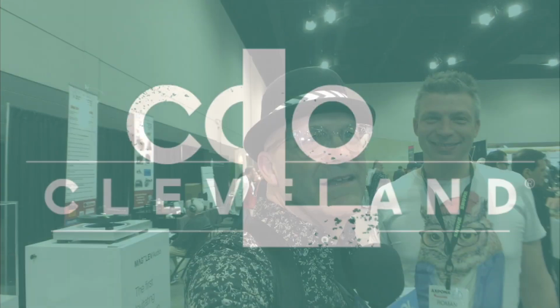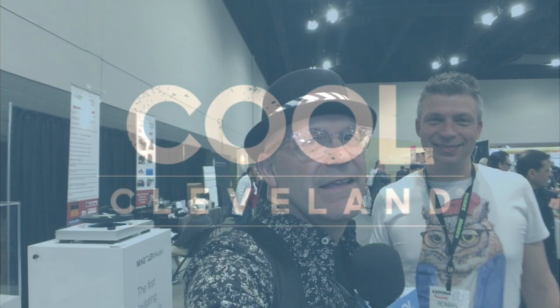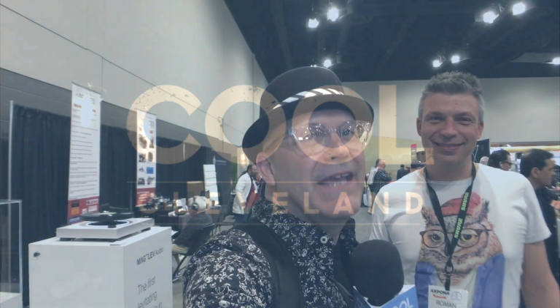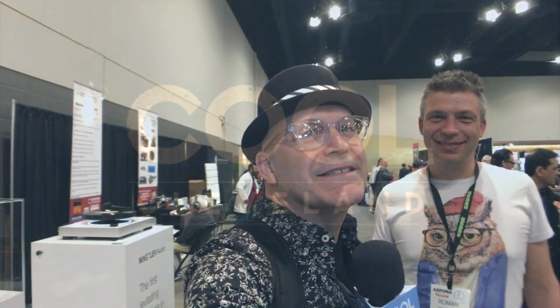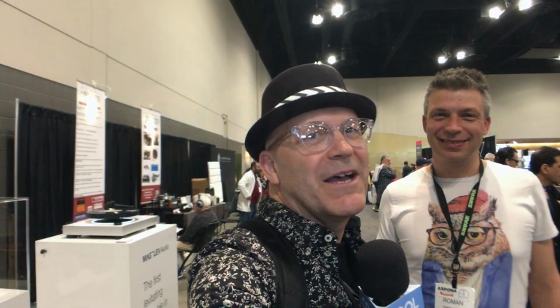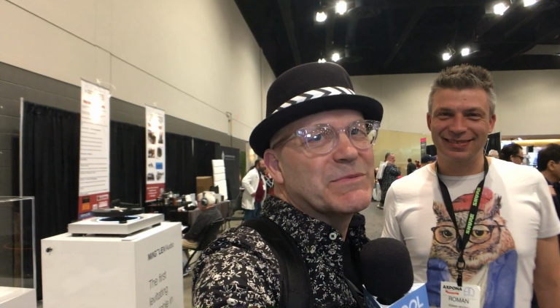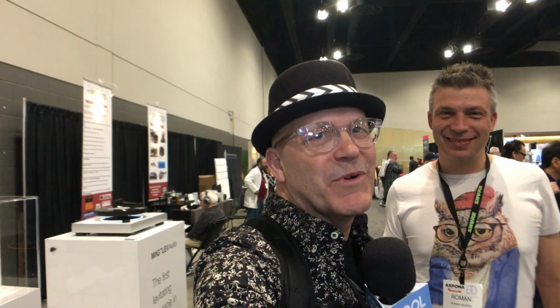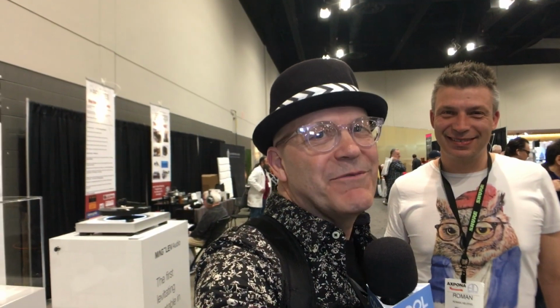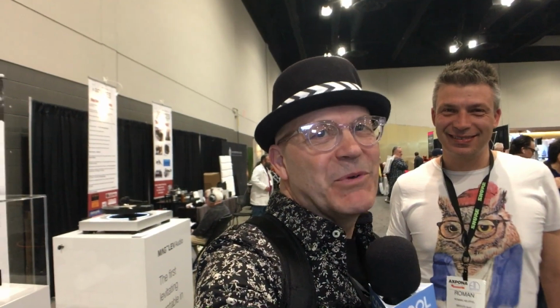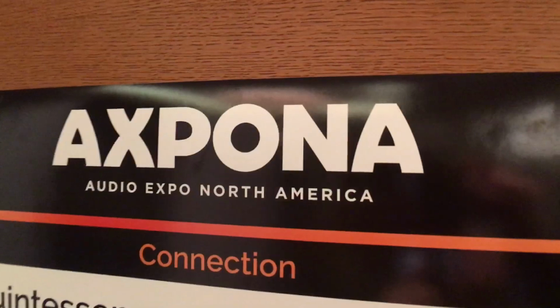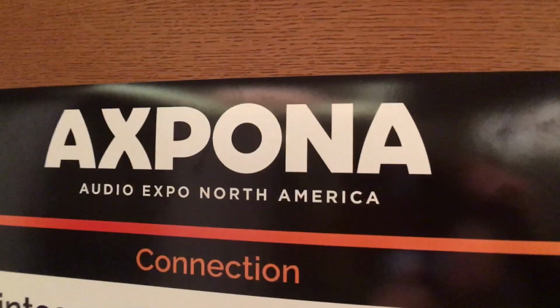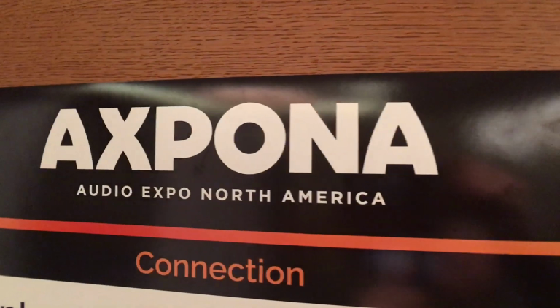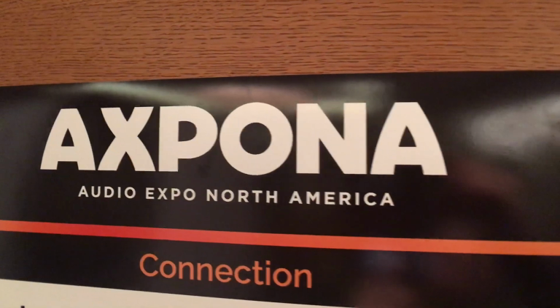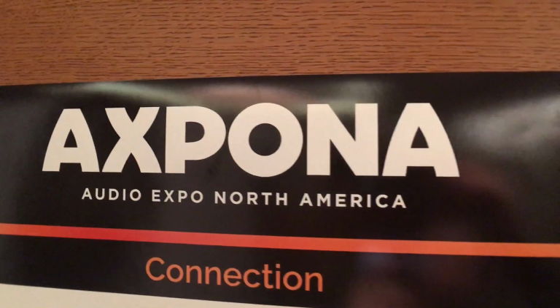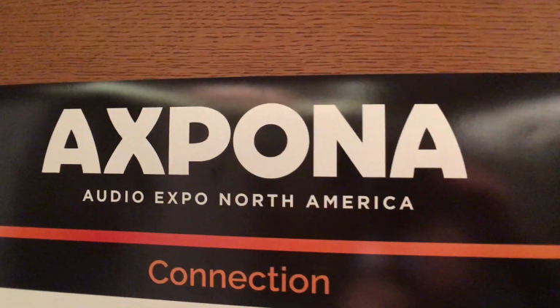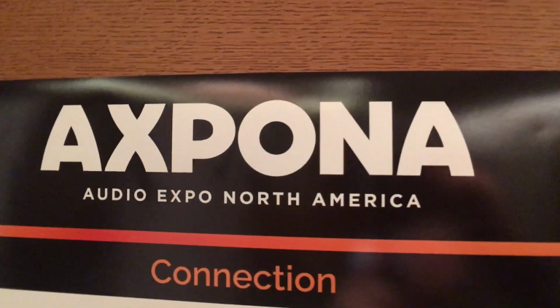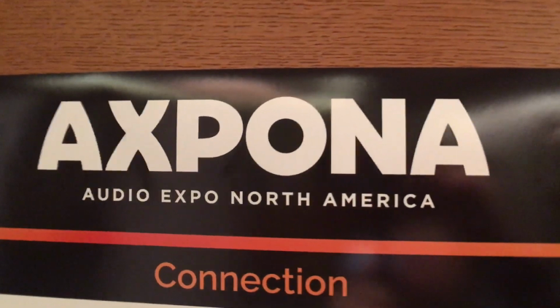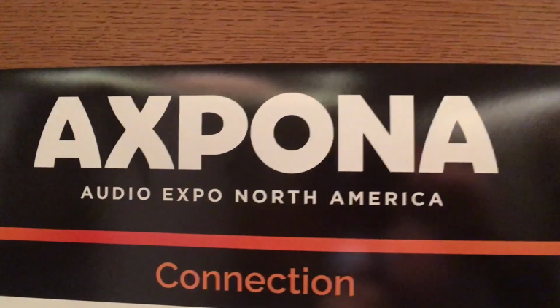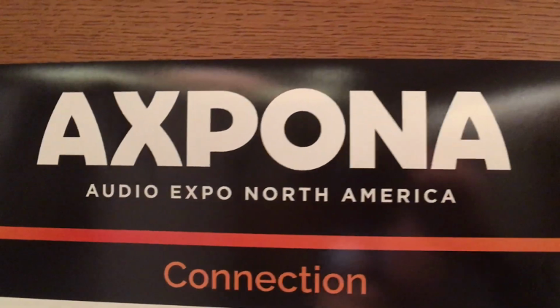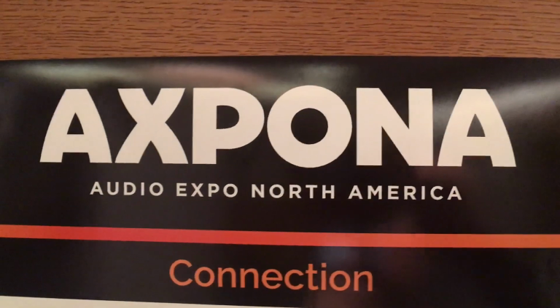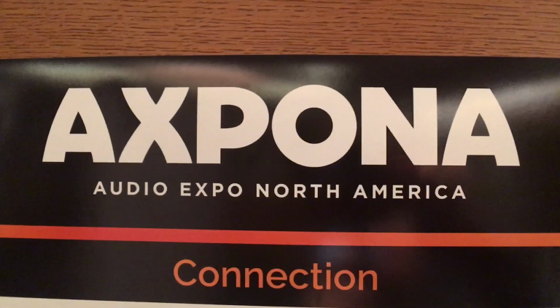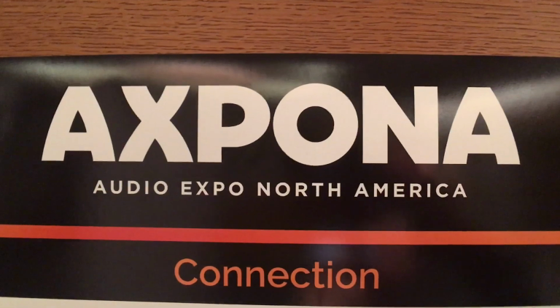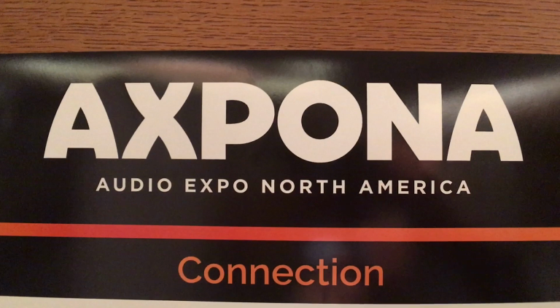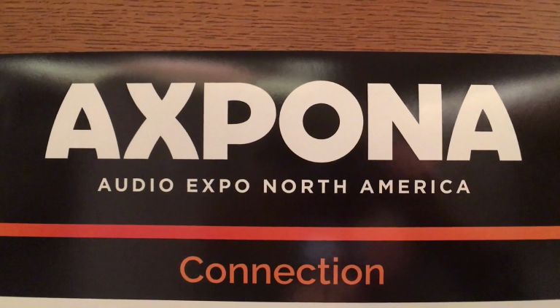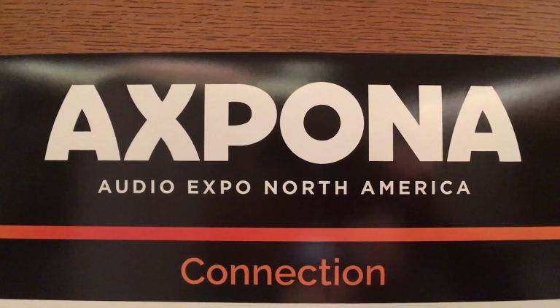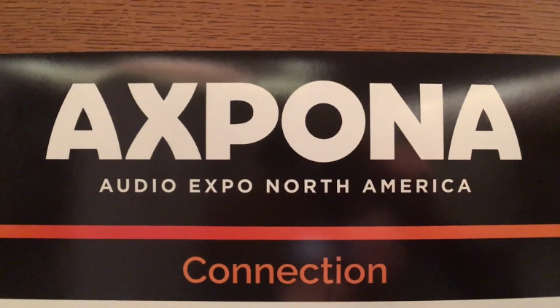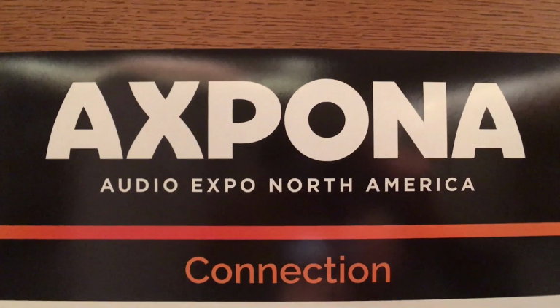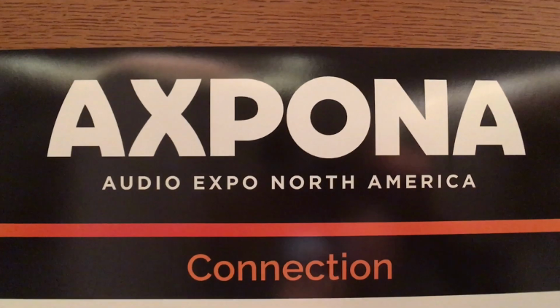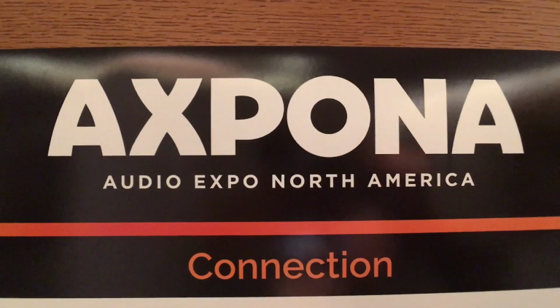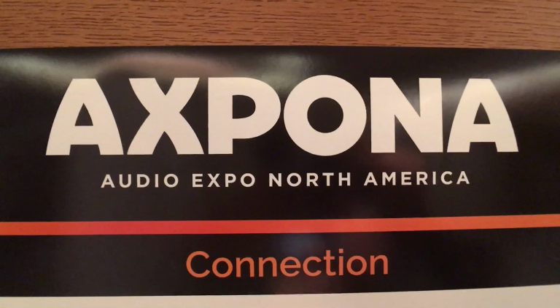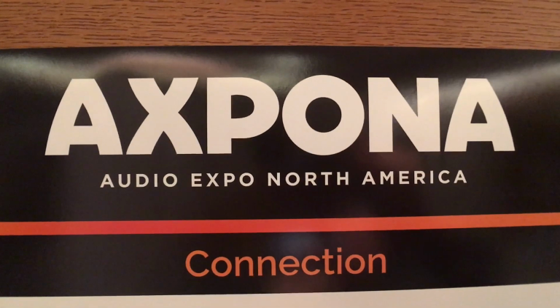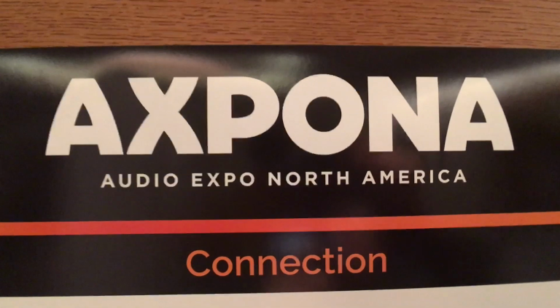Hey, it's Thomas Moretti from CoolCleveland.com. We are here at Expona 2019 in Chicago, Illinois.